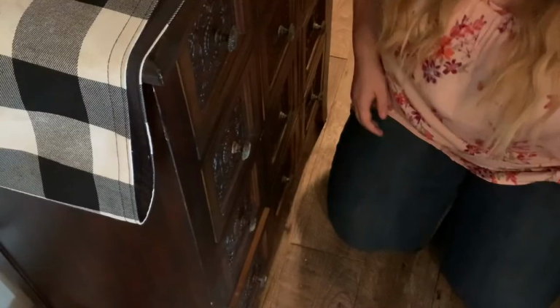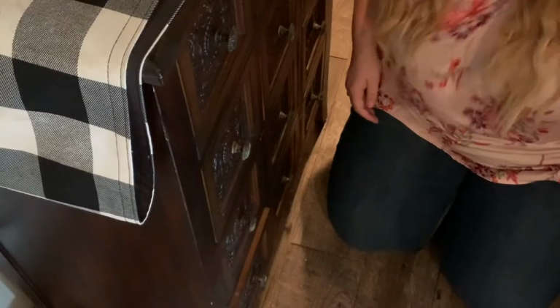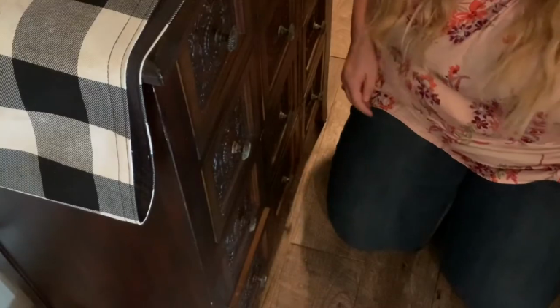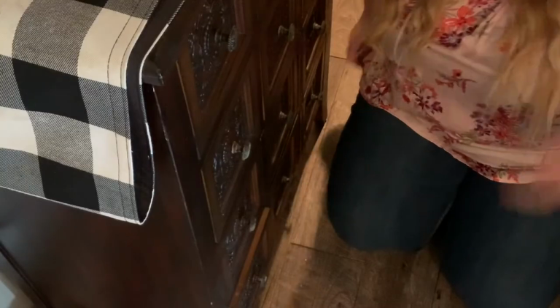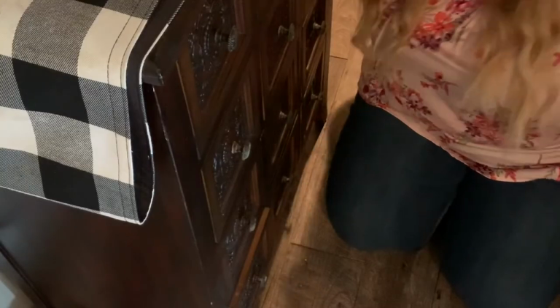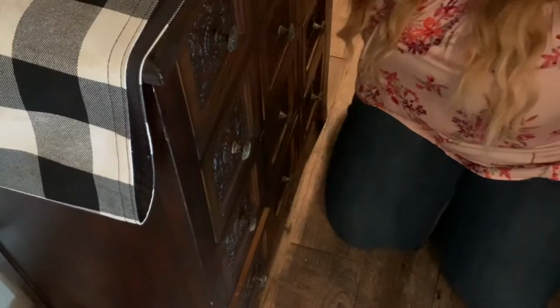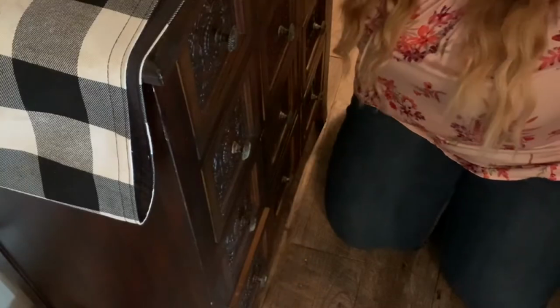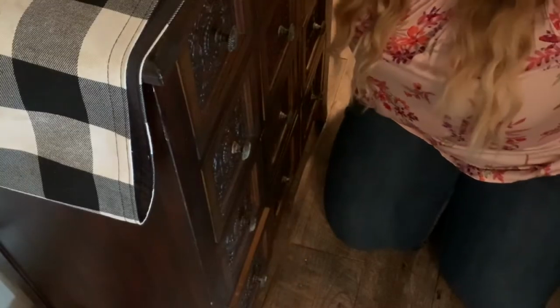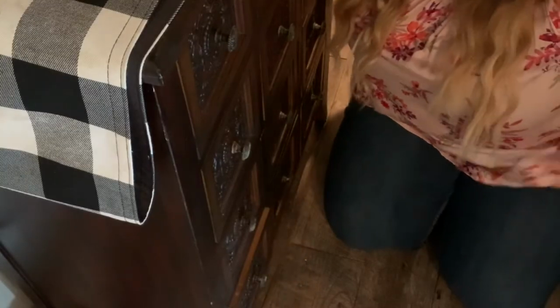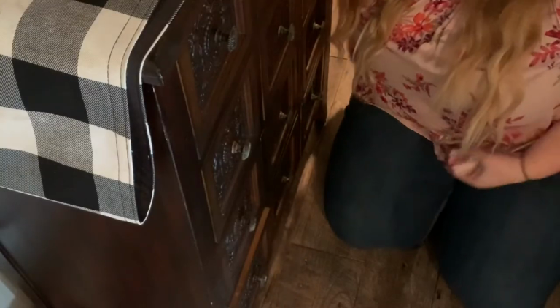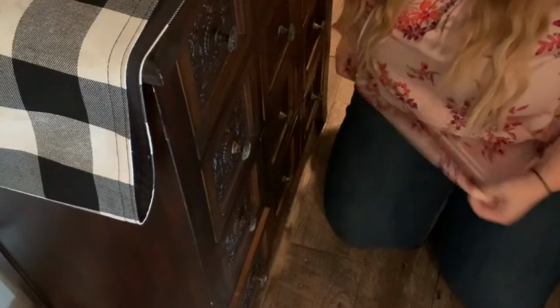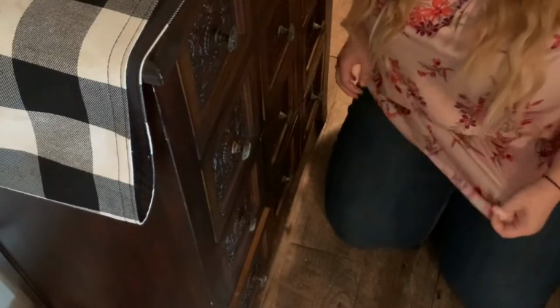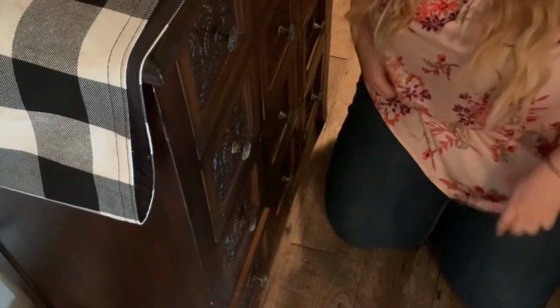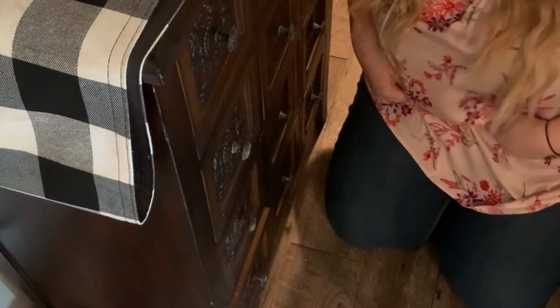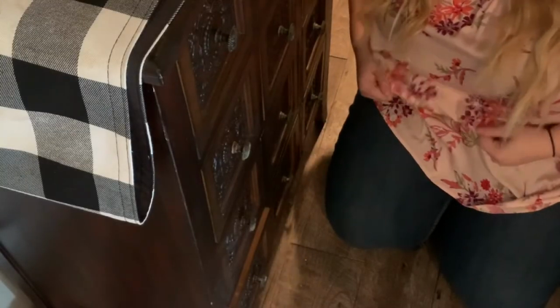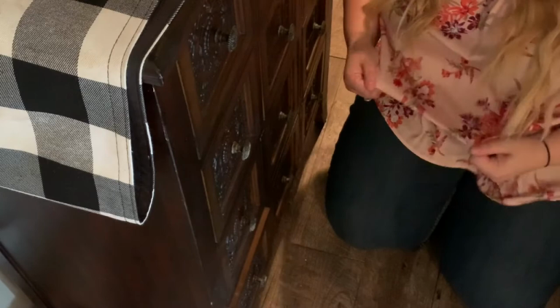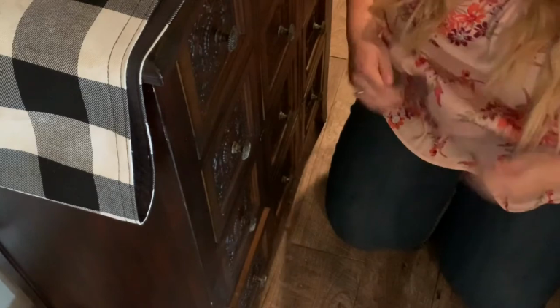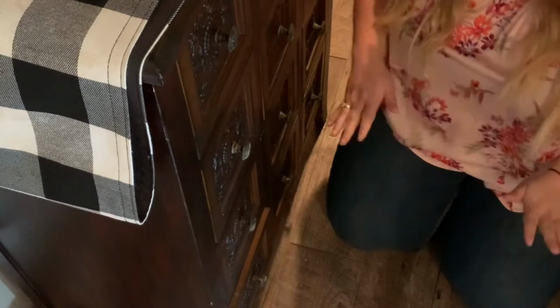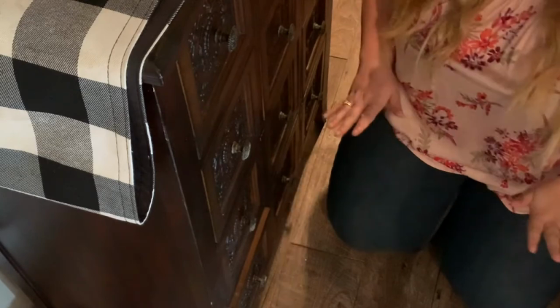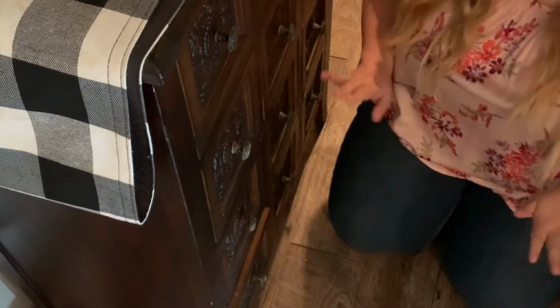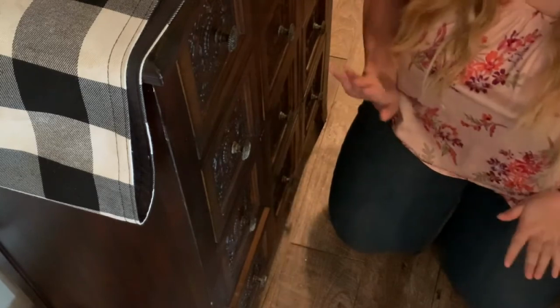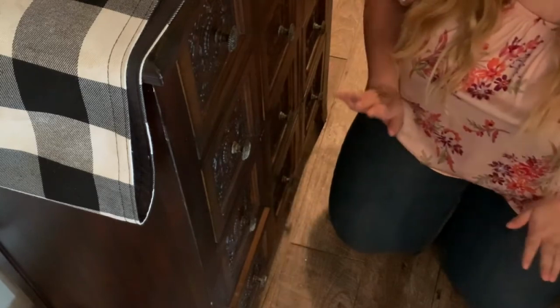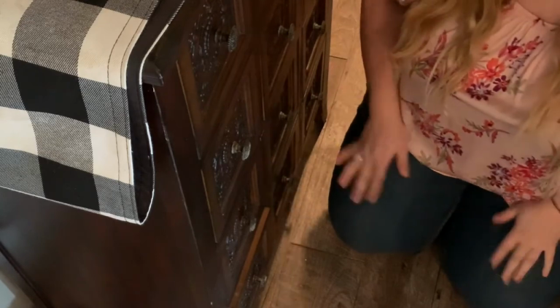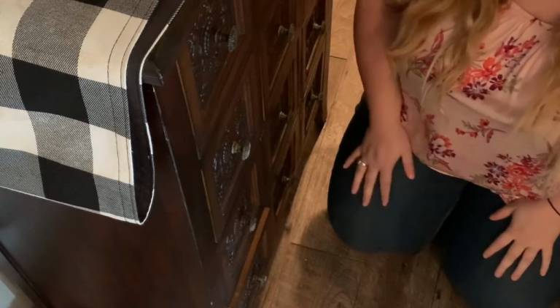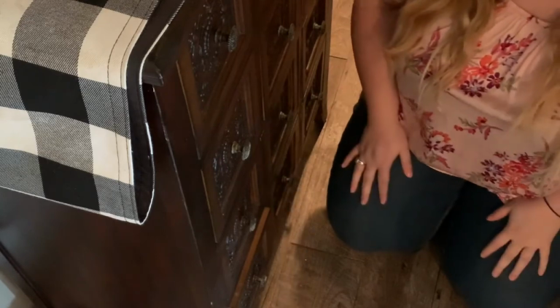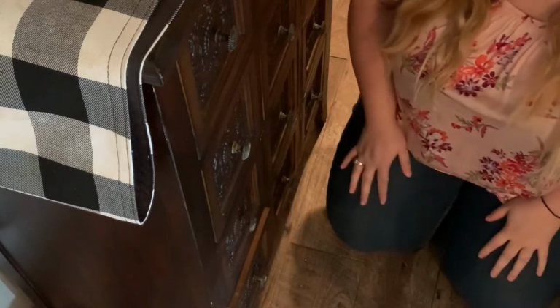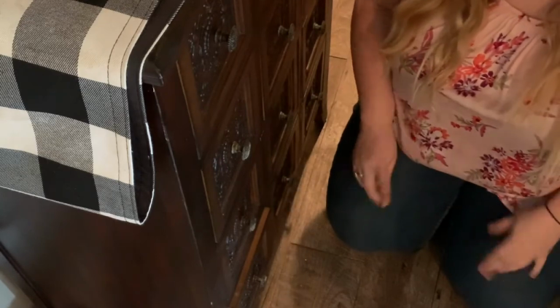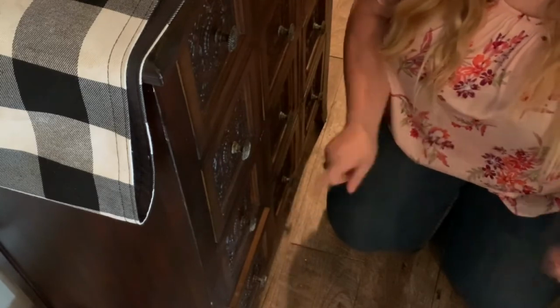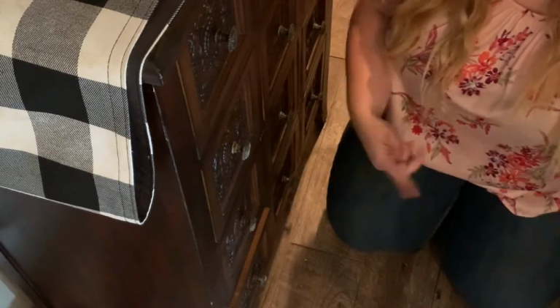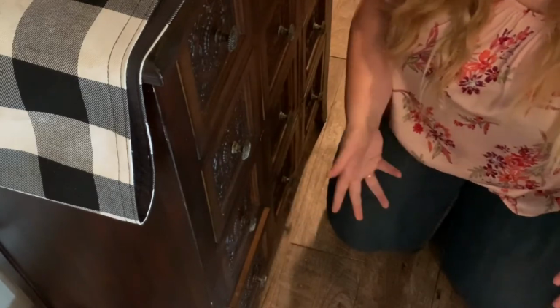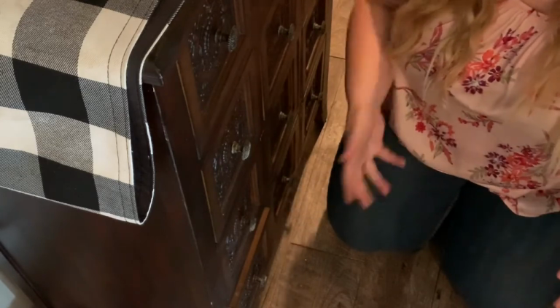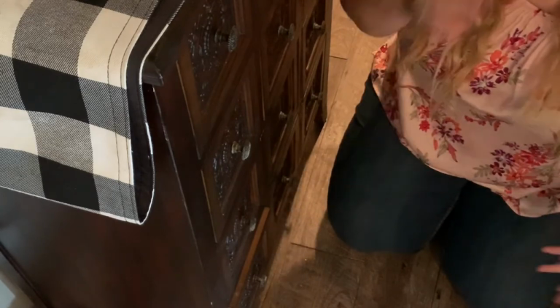I figured I'd also show you guys where I store my wax melts.